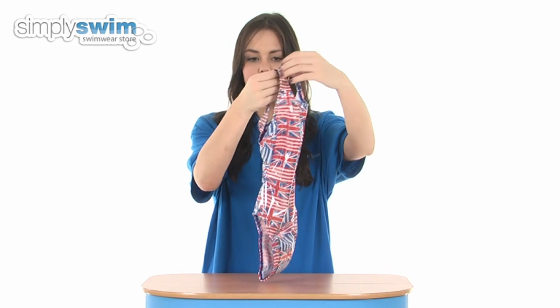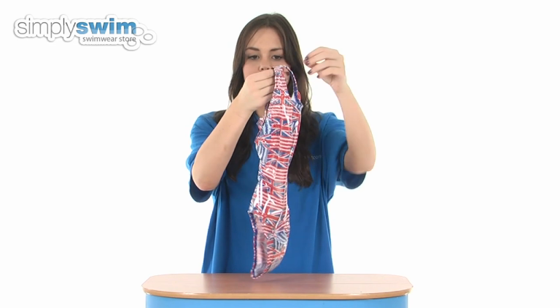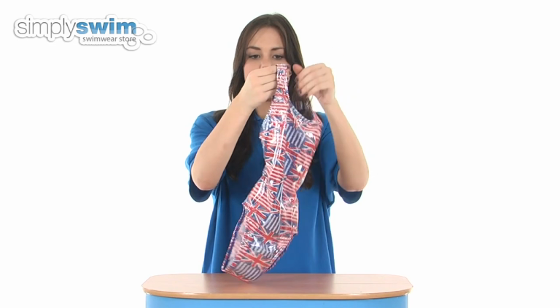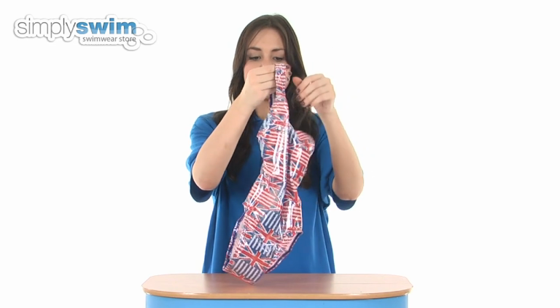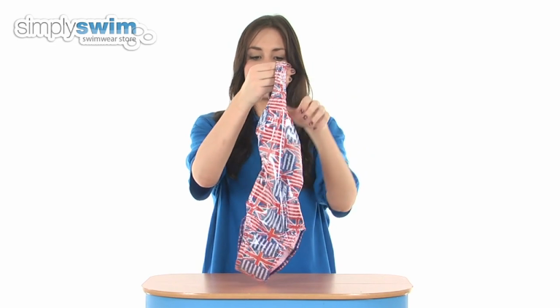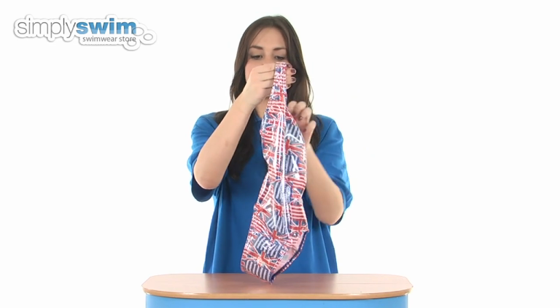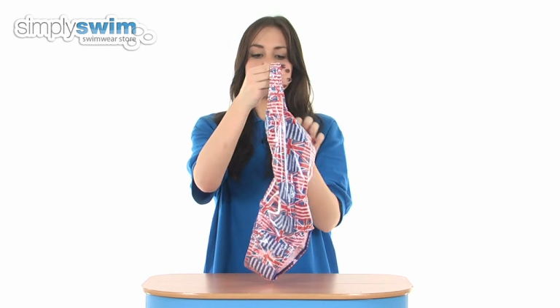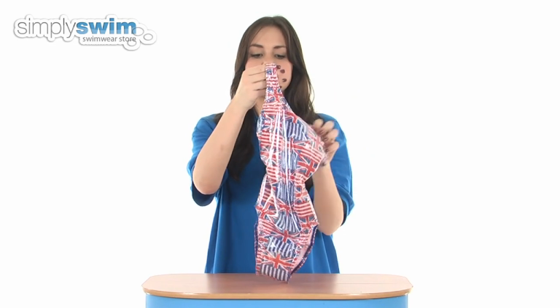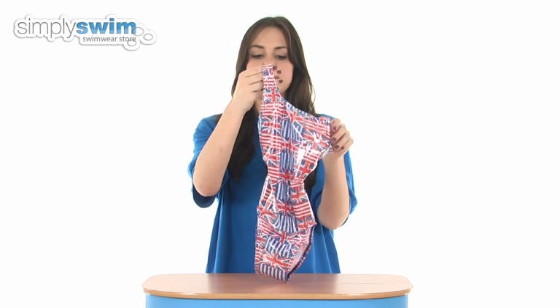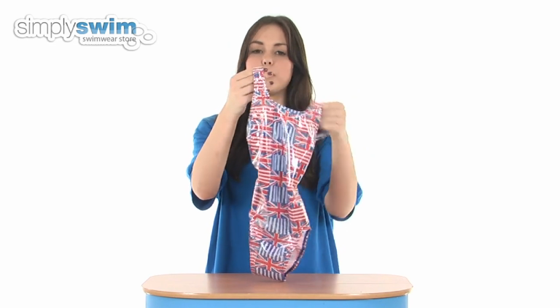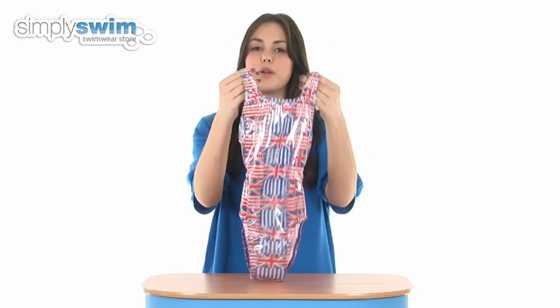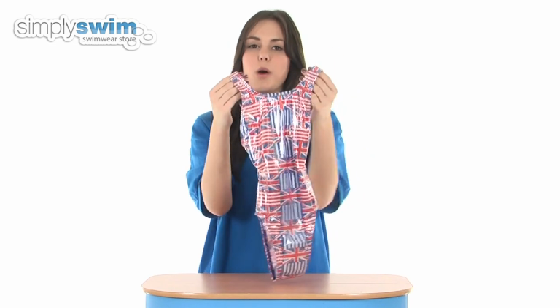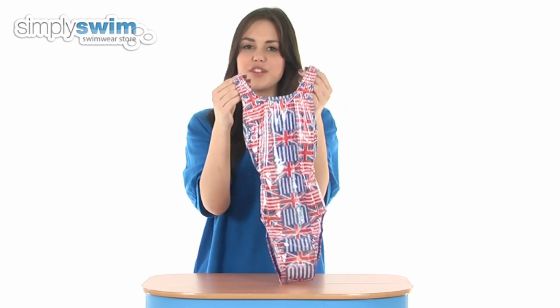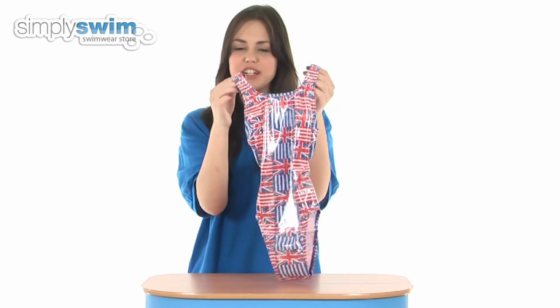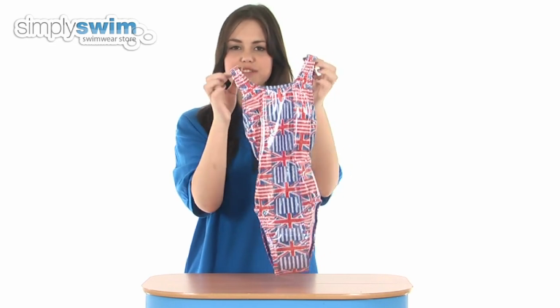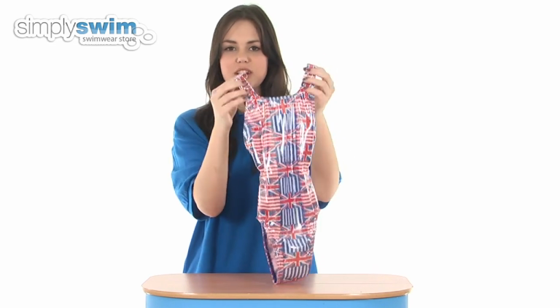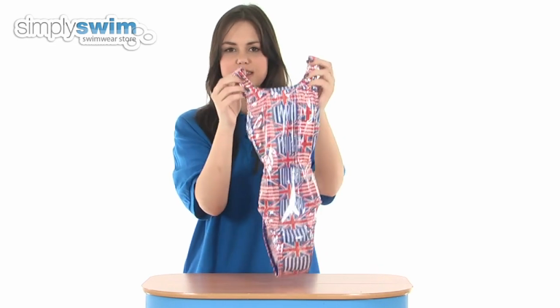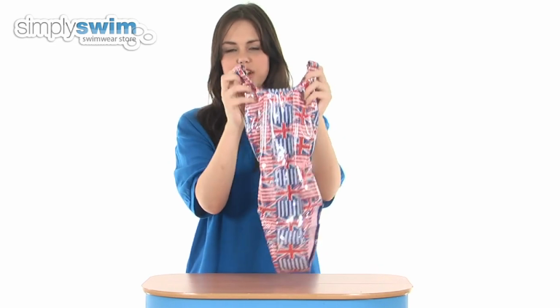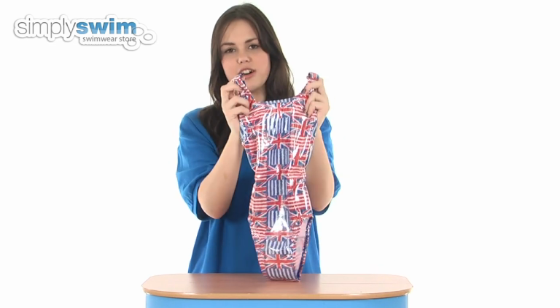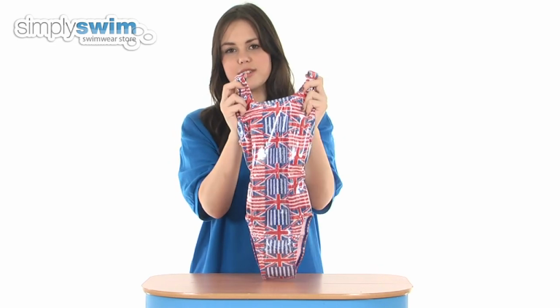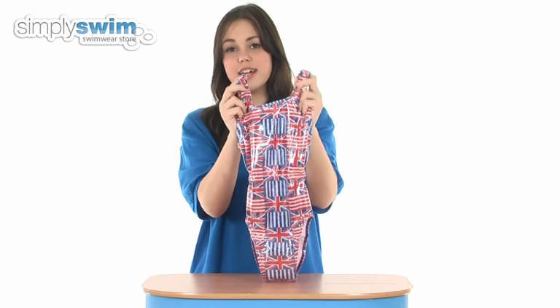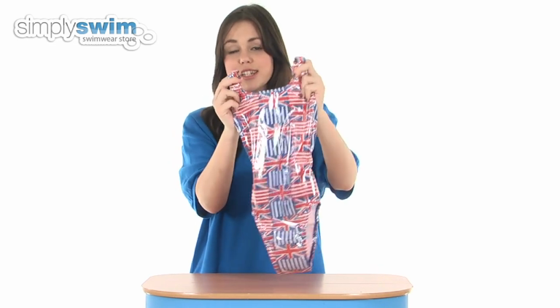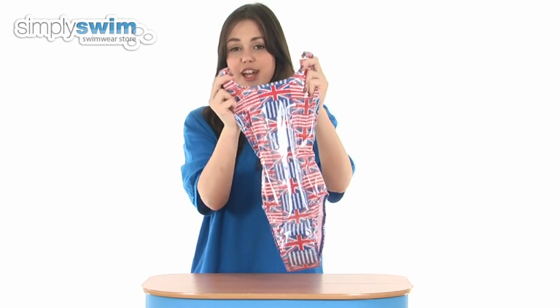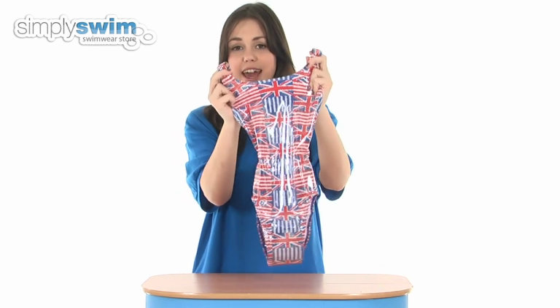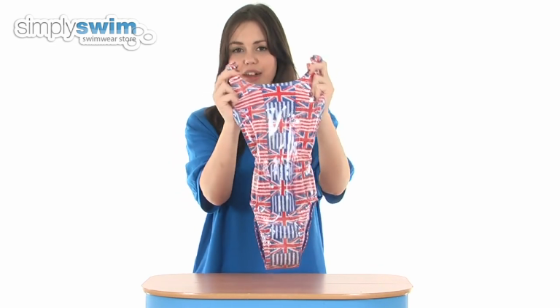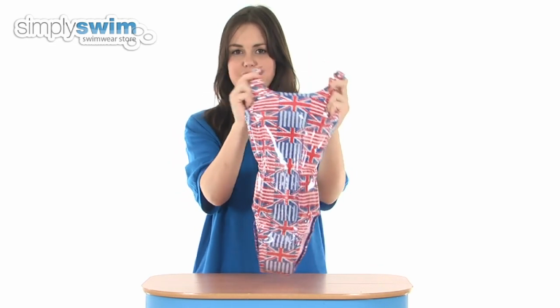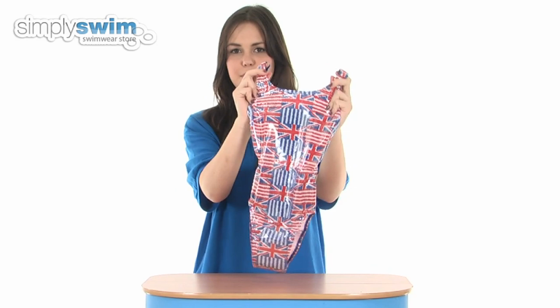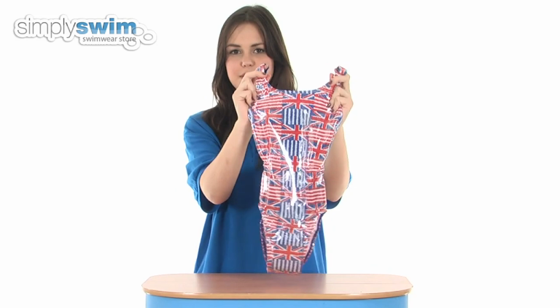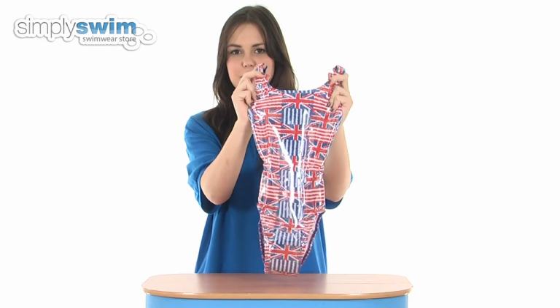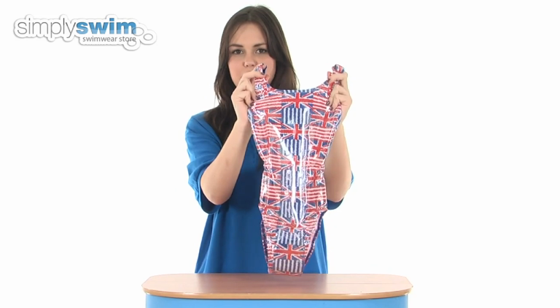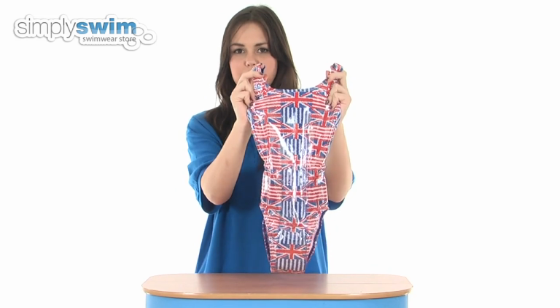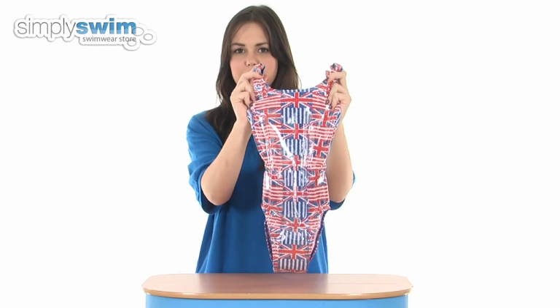This swimsuit is available in a wide range of sizes for girls, so check it out here at simplyswim.com.